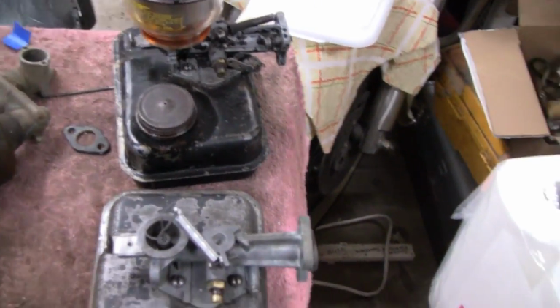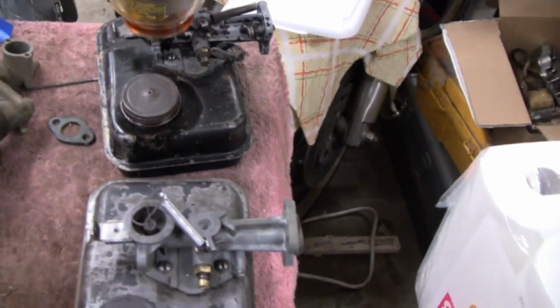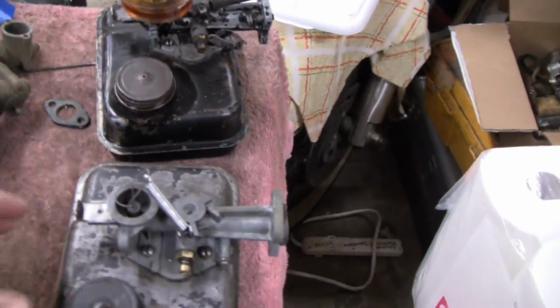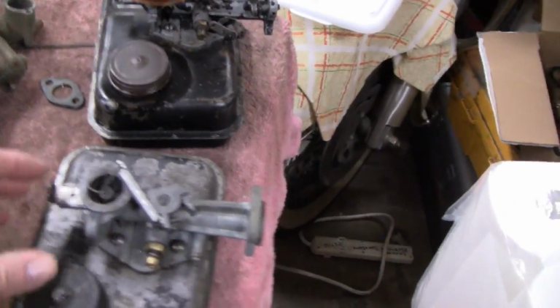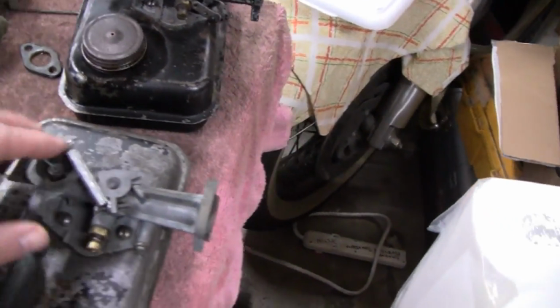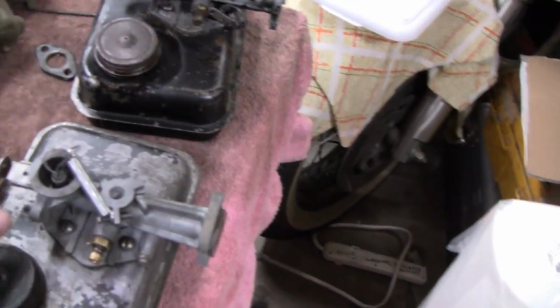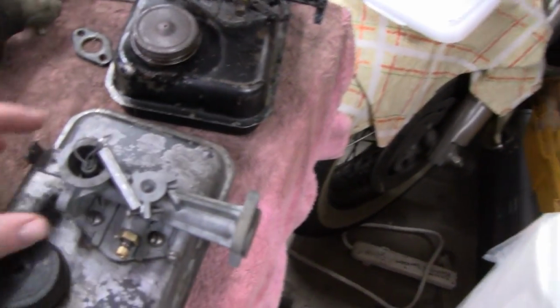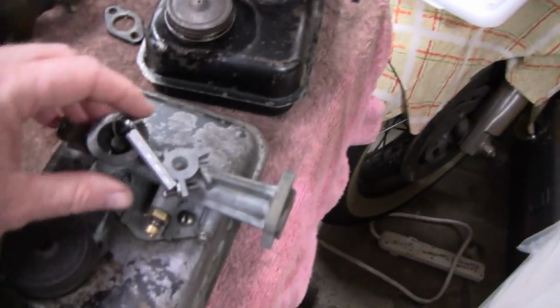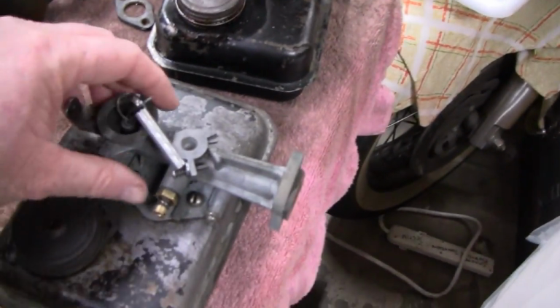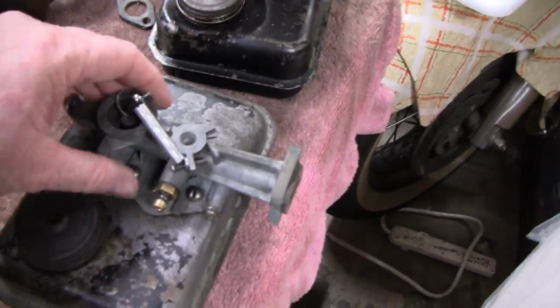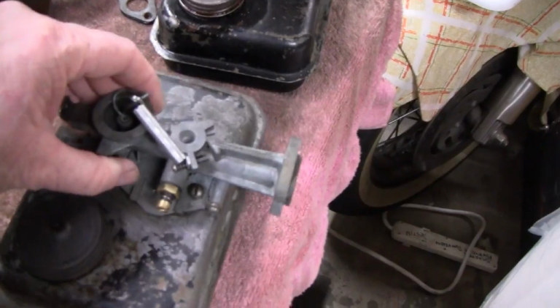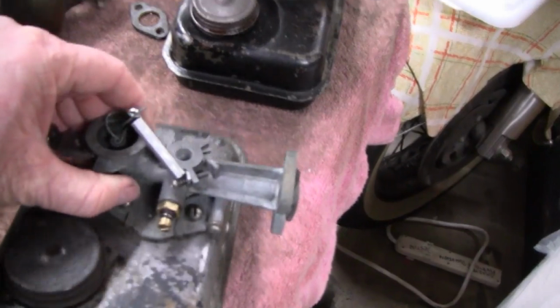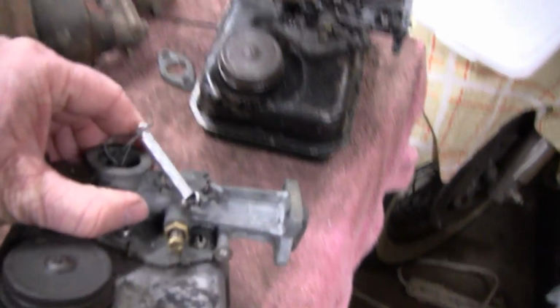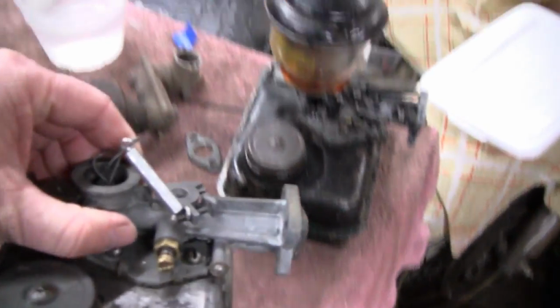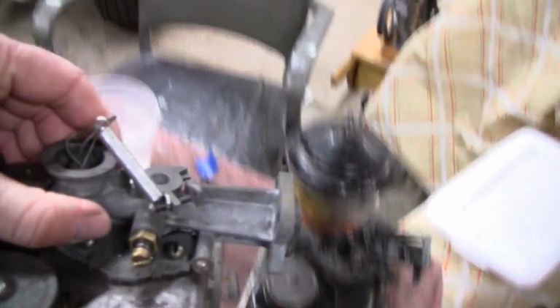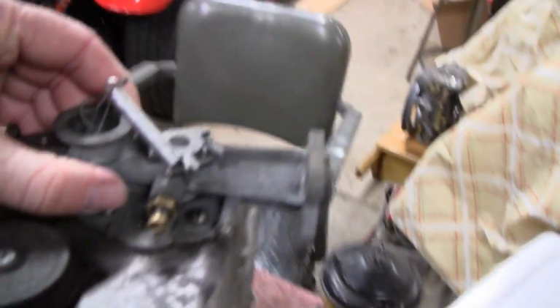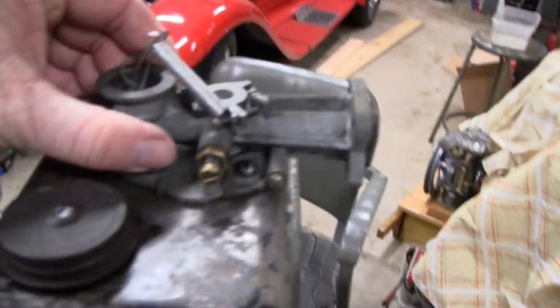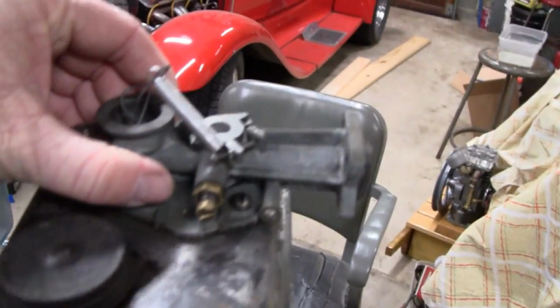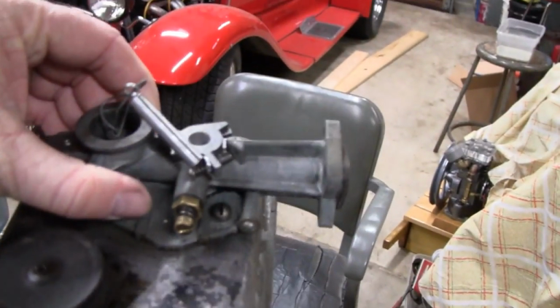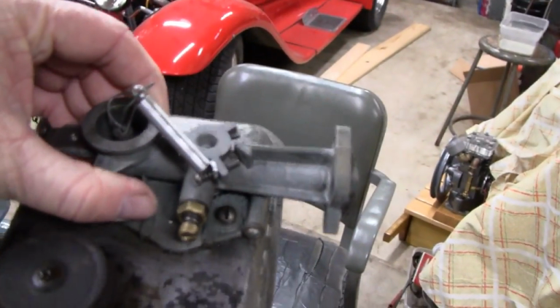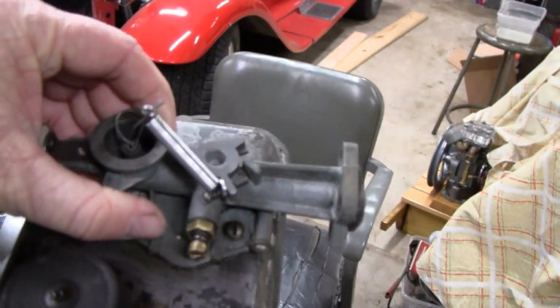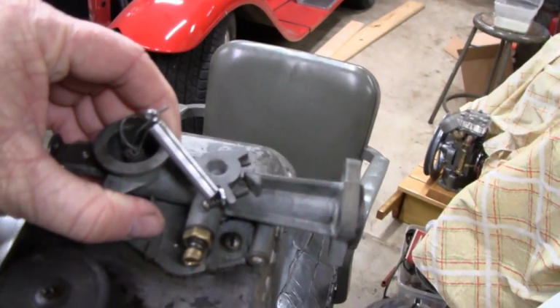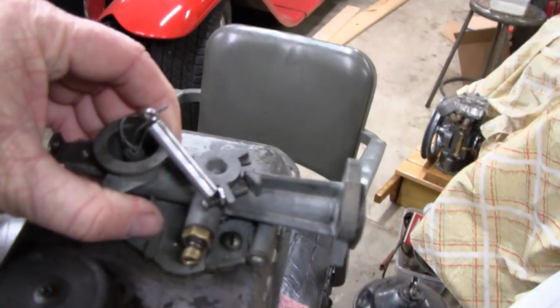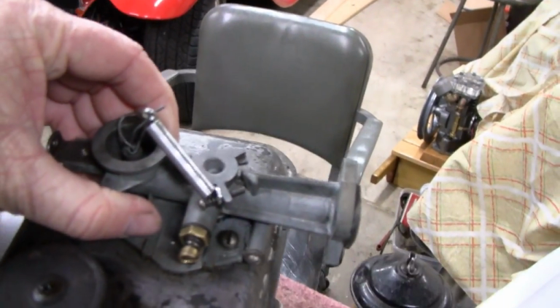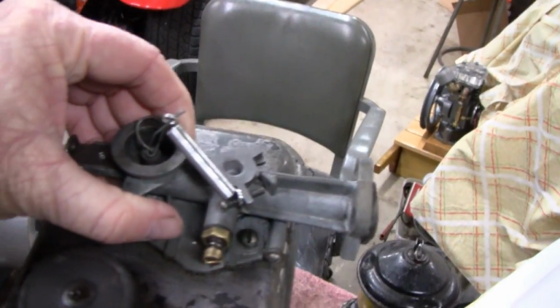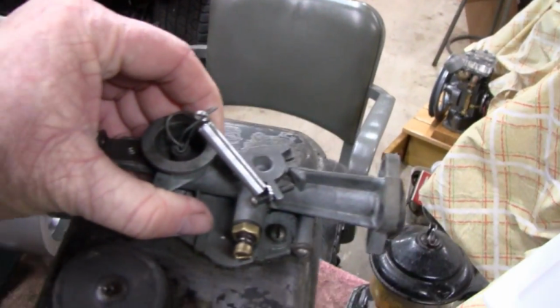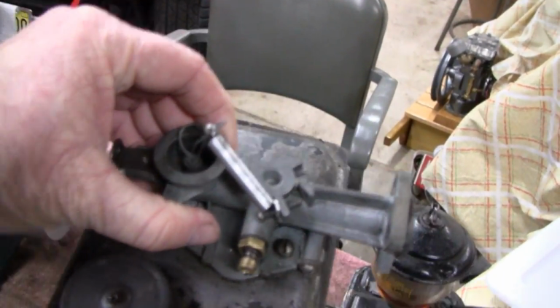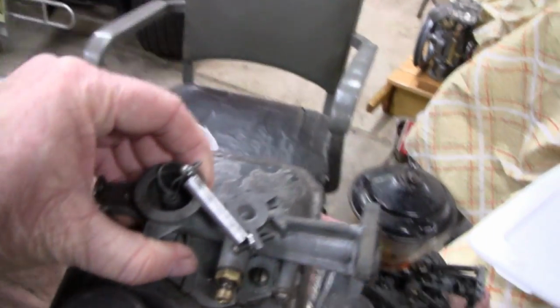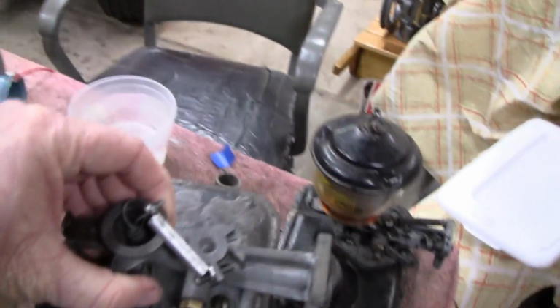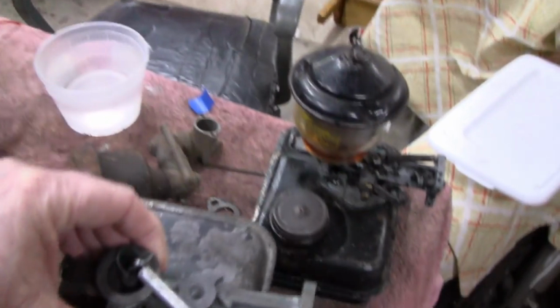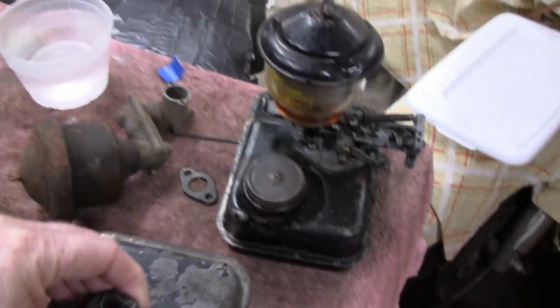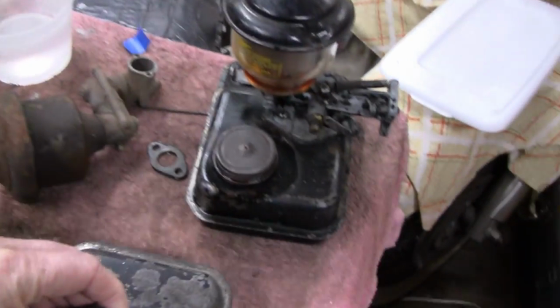I'm going to use this carburetor here because that one seems to be in better shape.